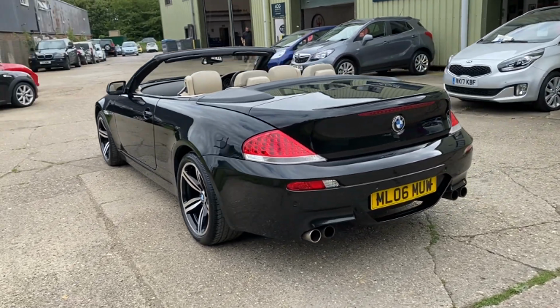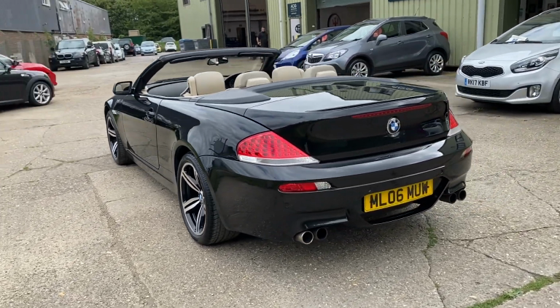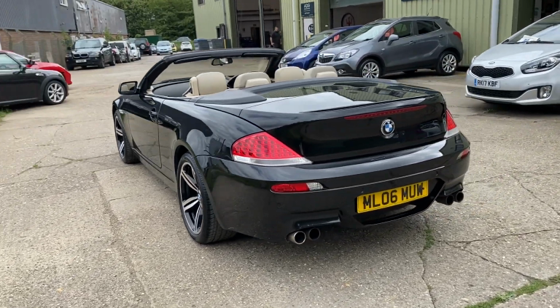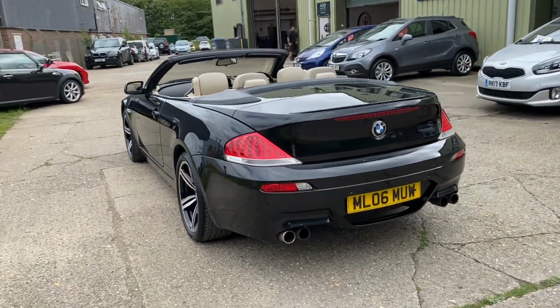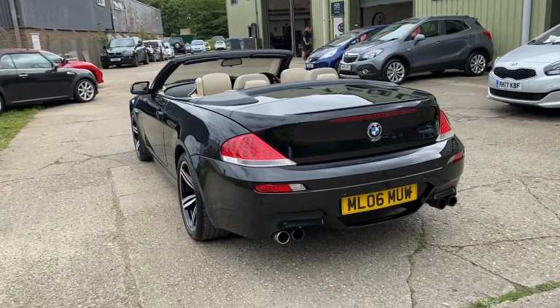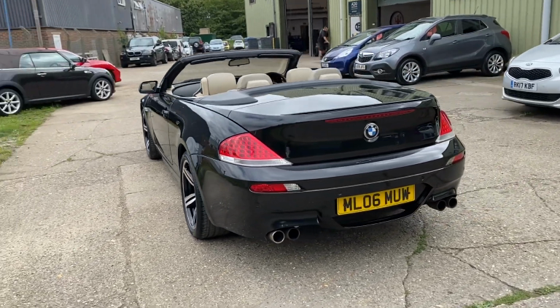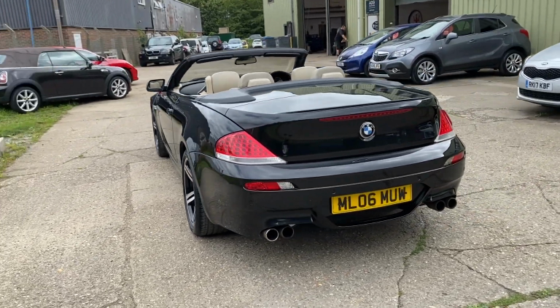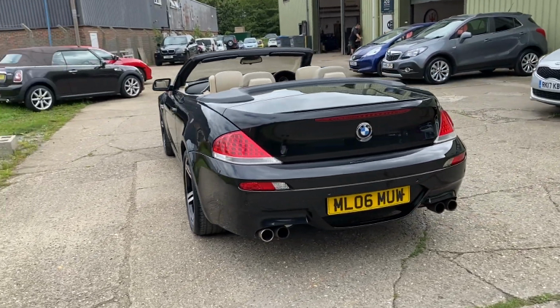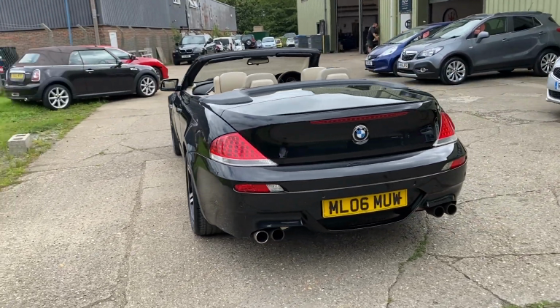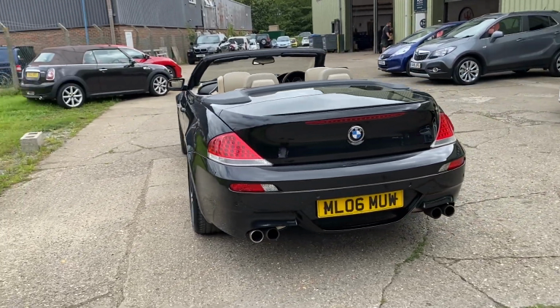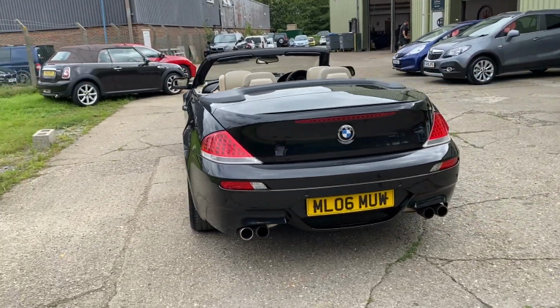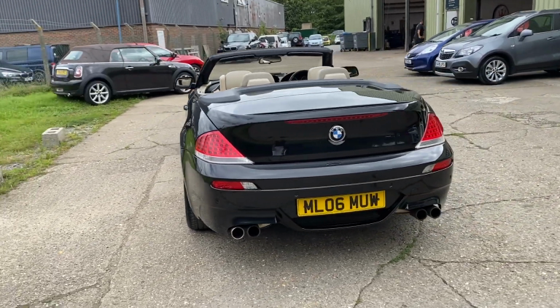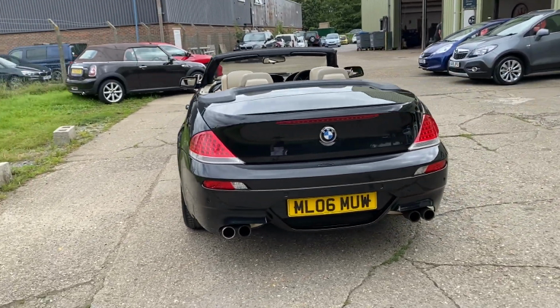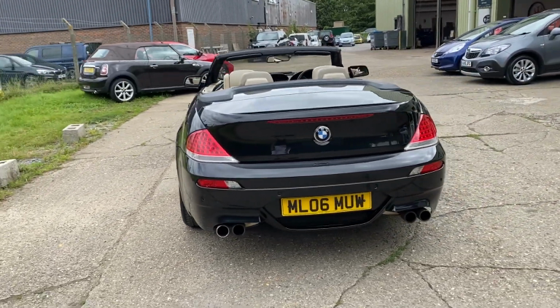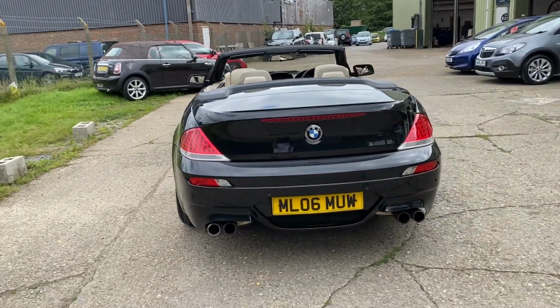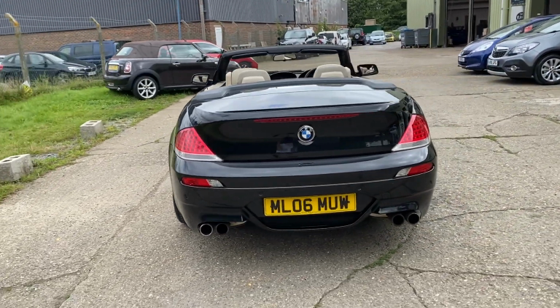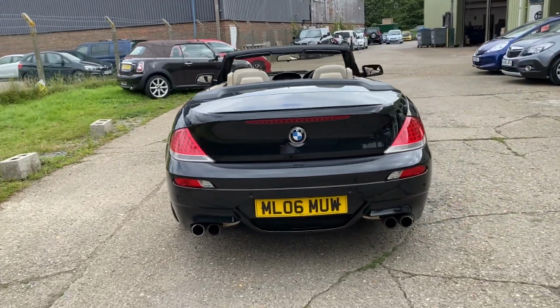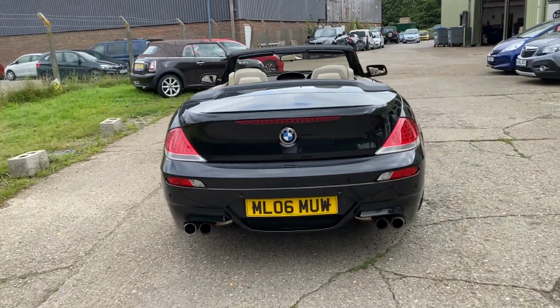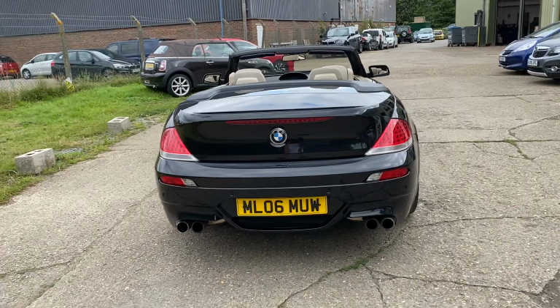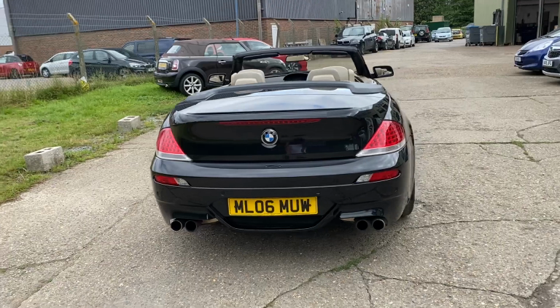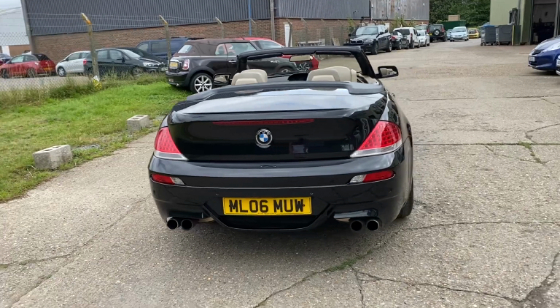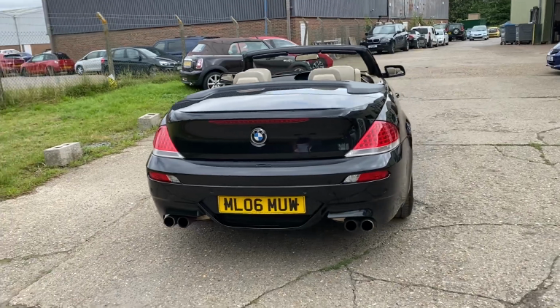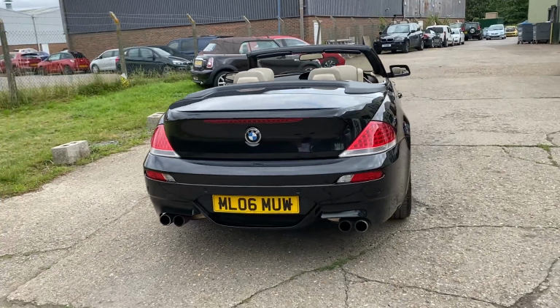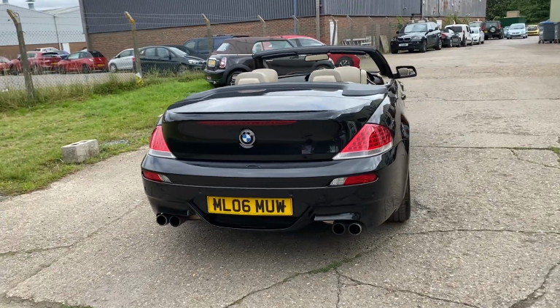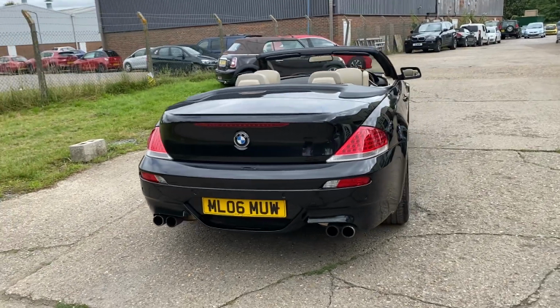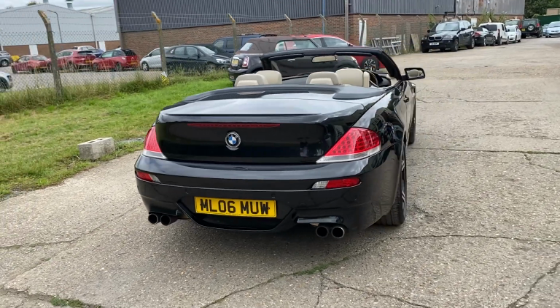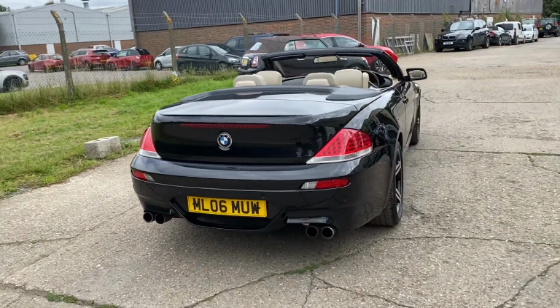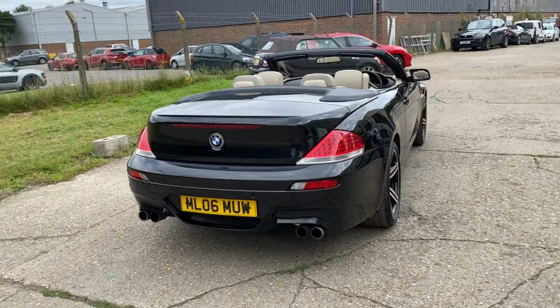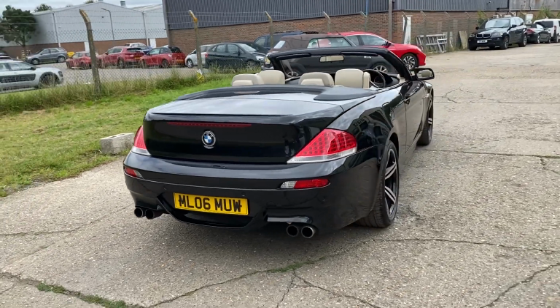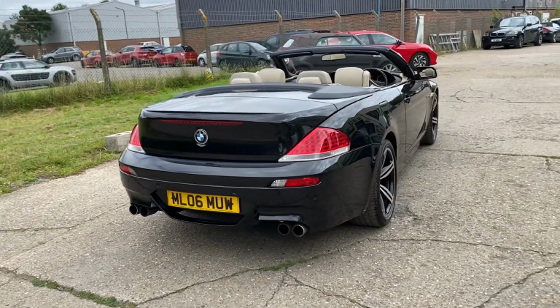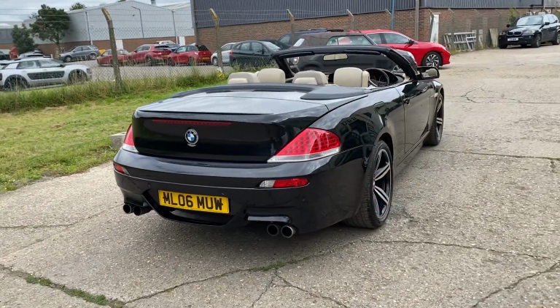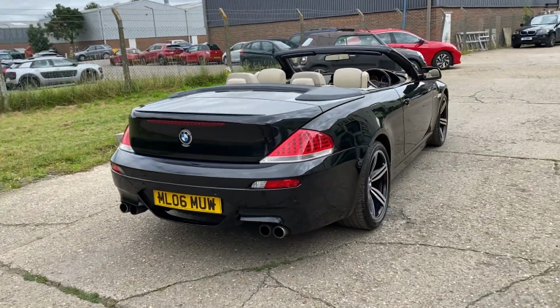The car has a lovely service history, fully documented on the website, and comes with two sets of keys.